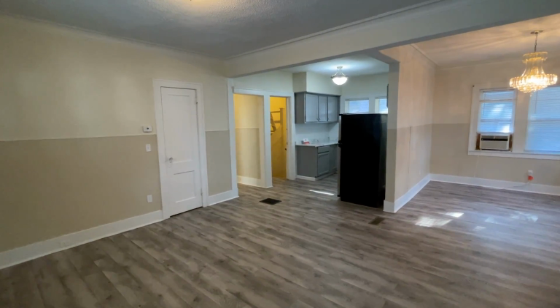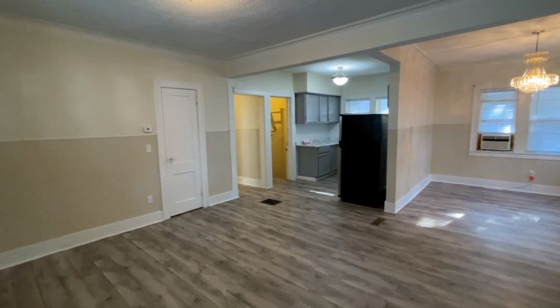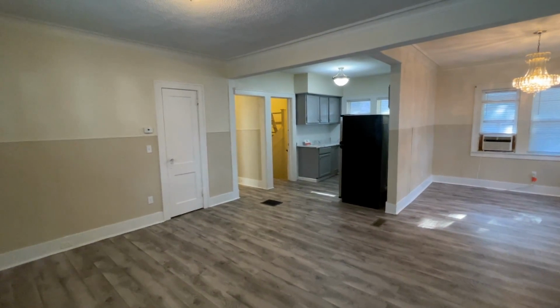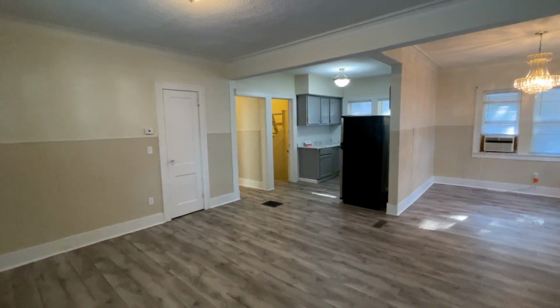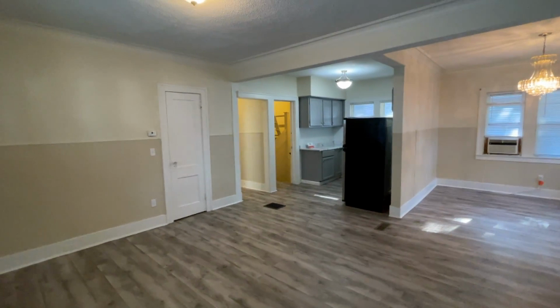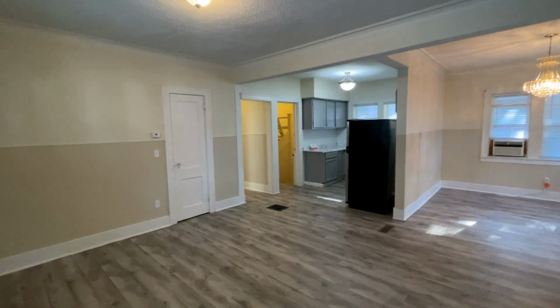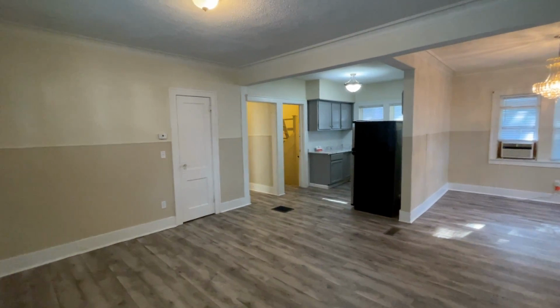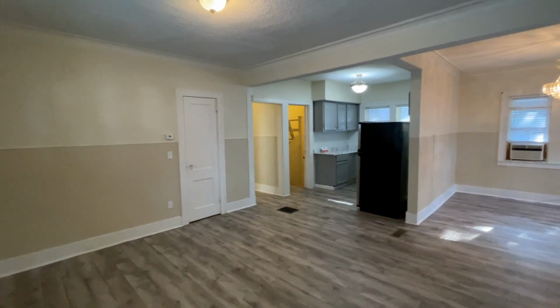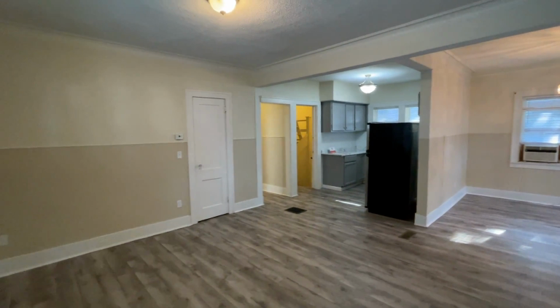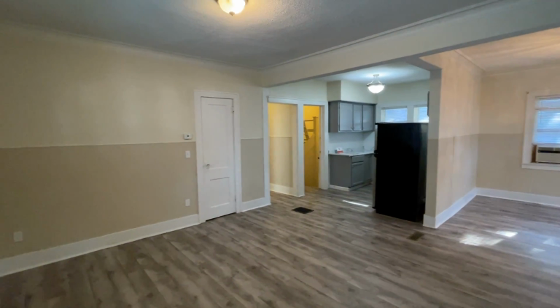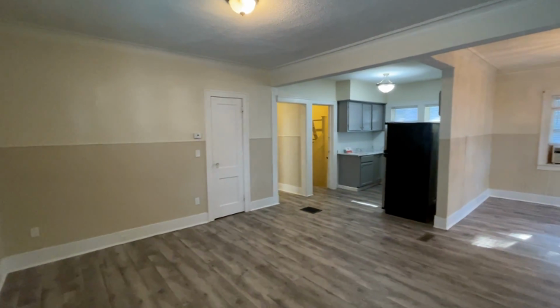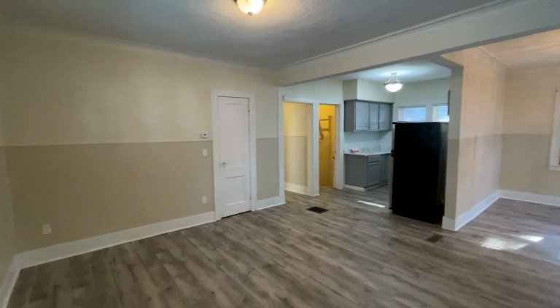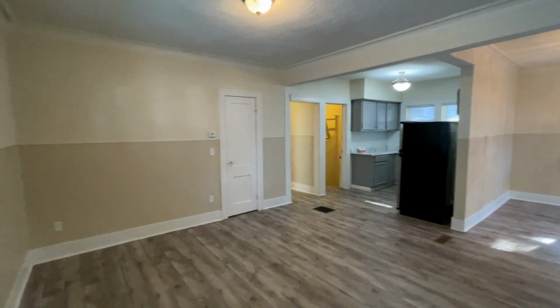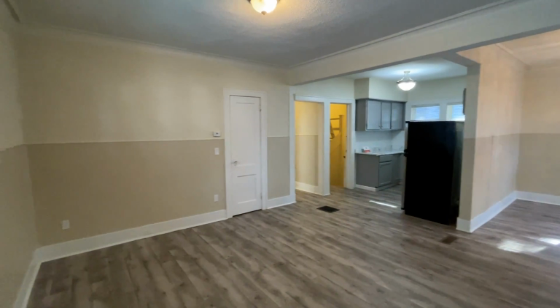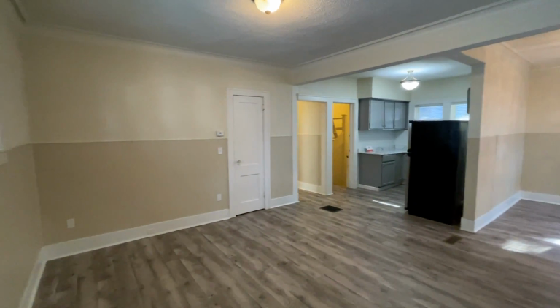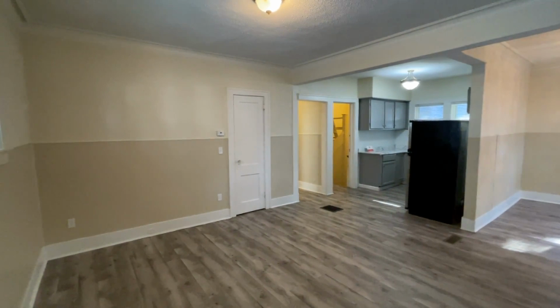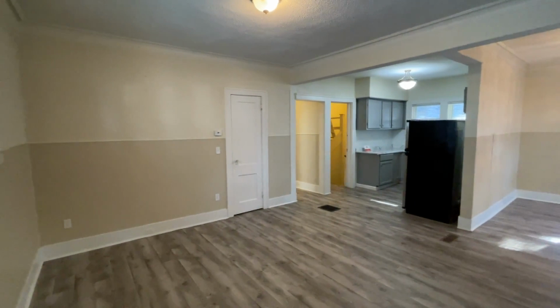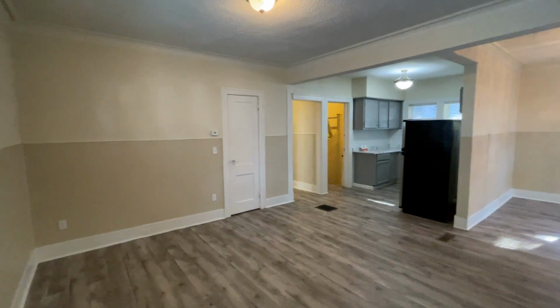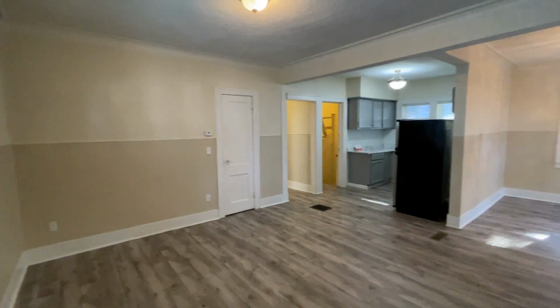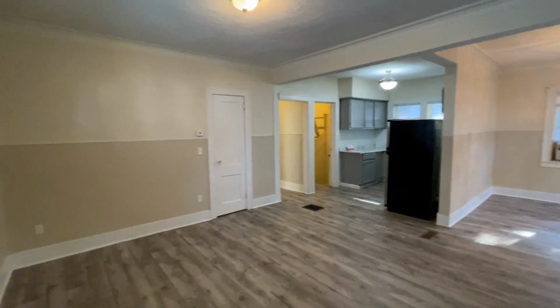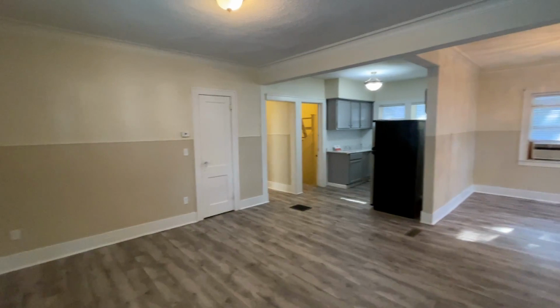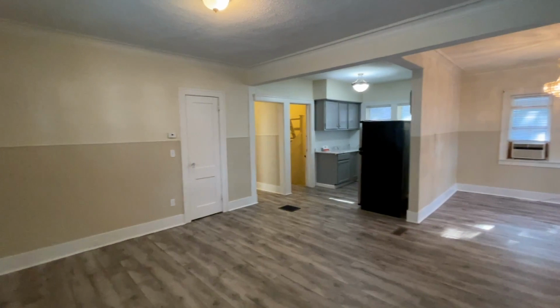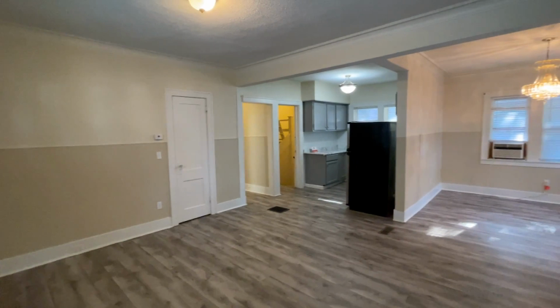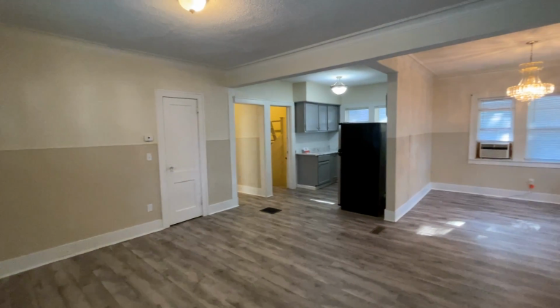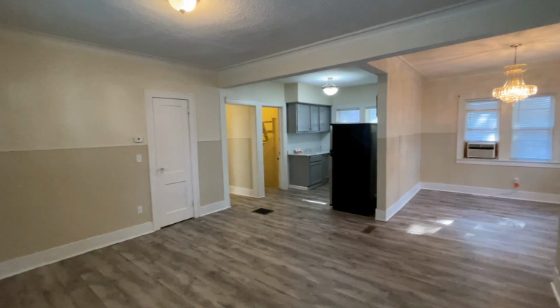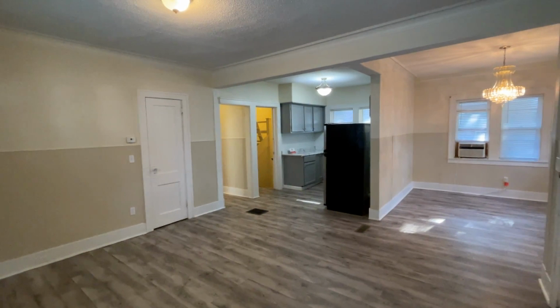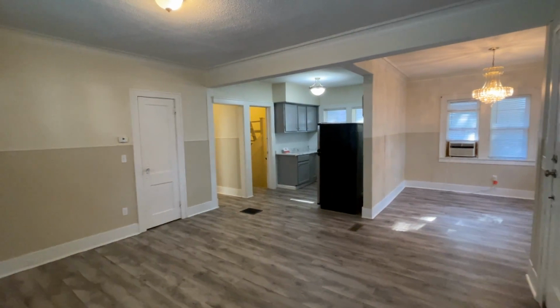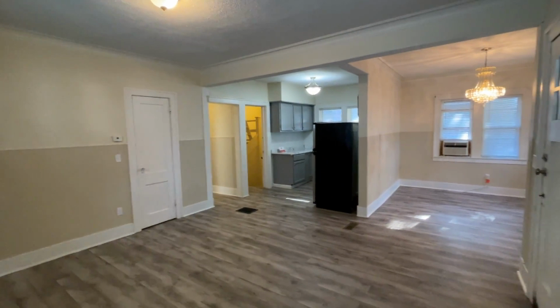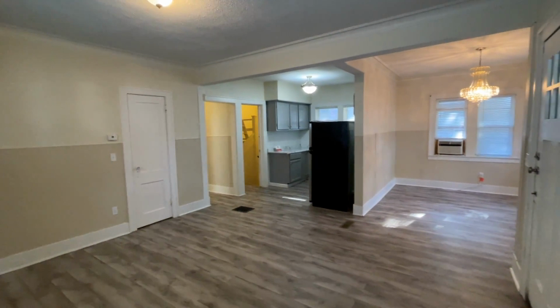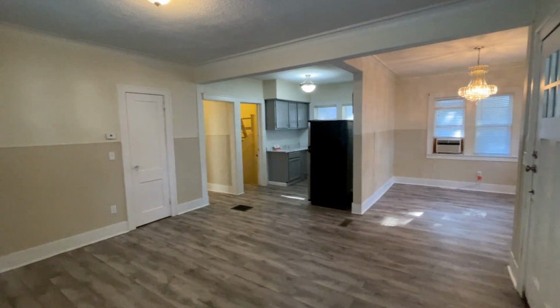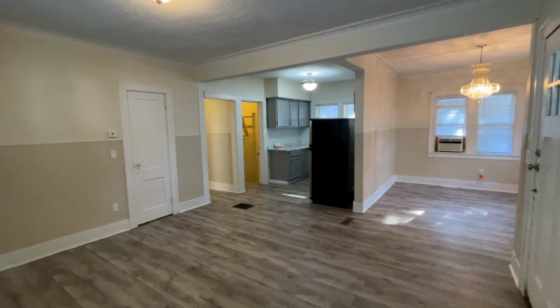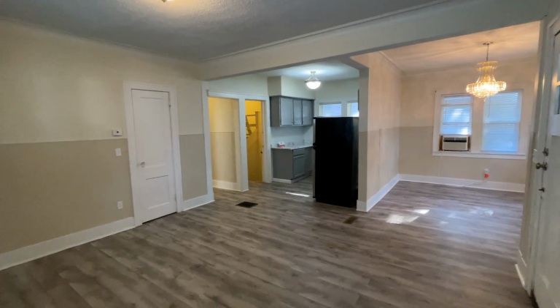Welcome to 1039 Watkins Street Southeast, a three-bed, two-bath home.